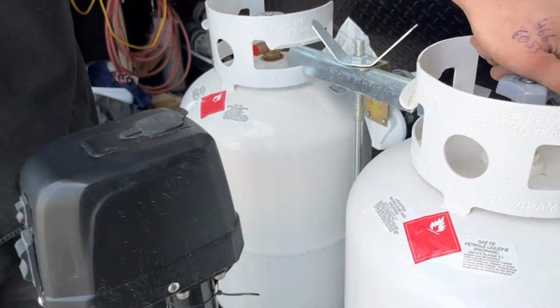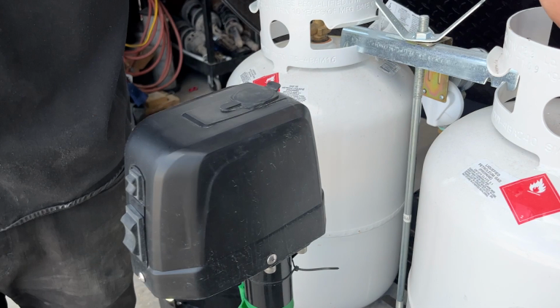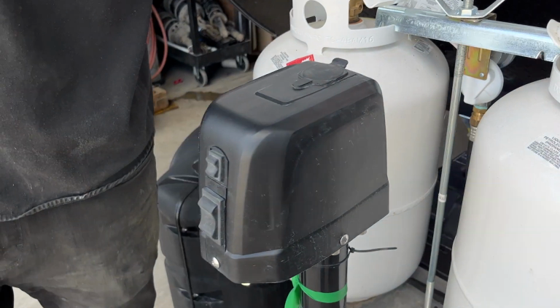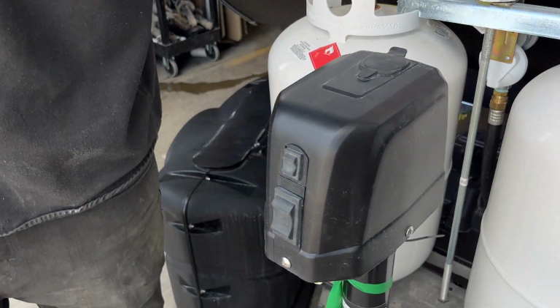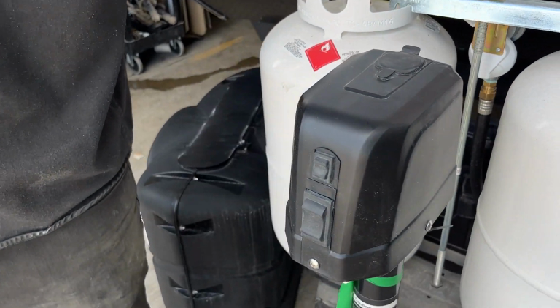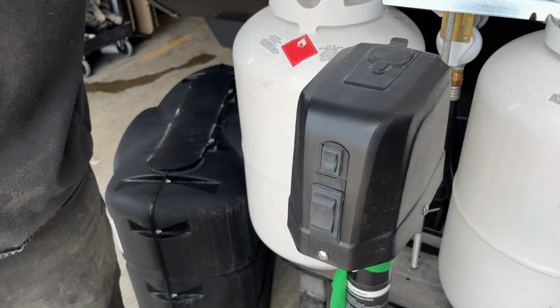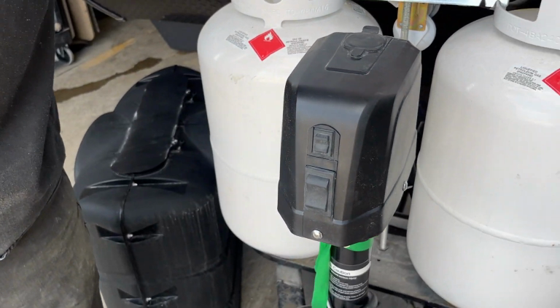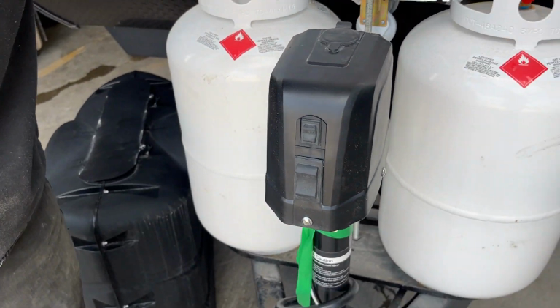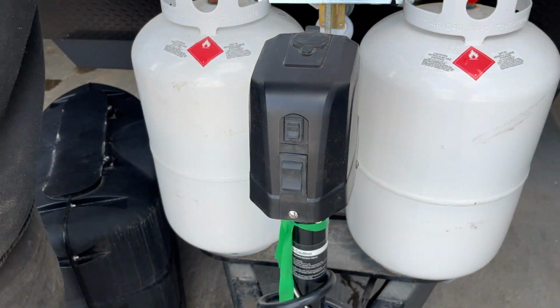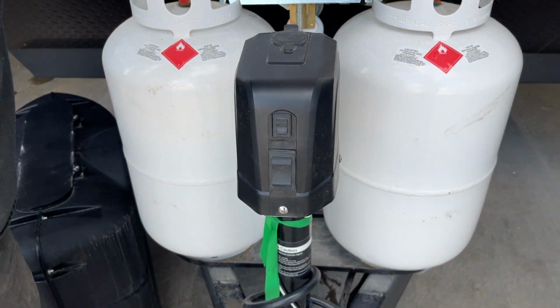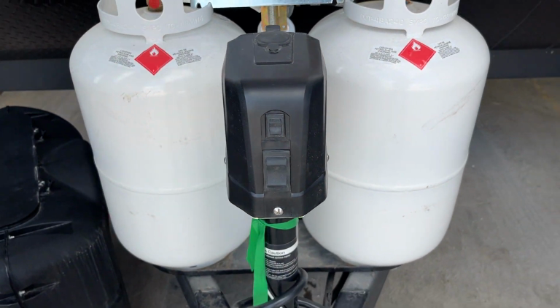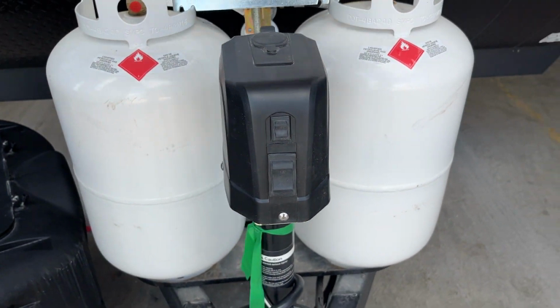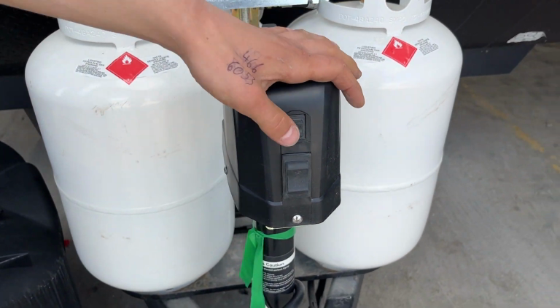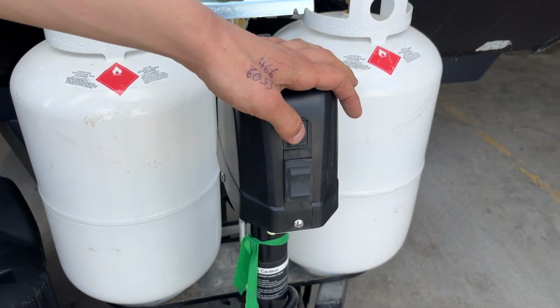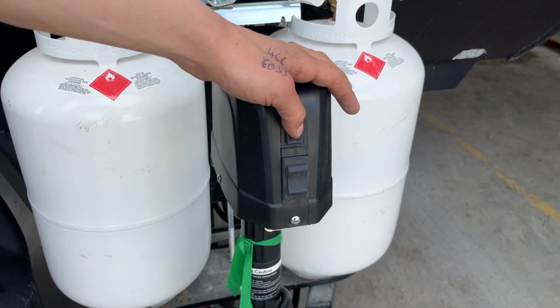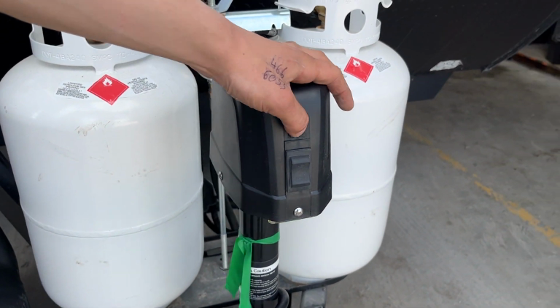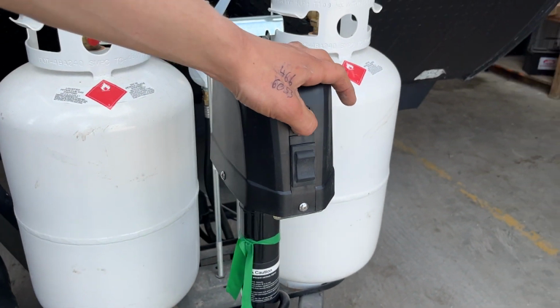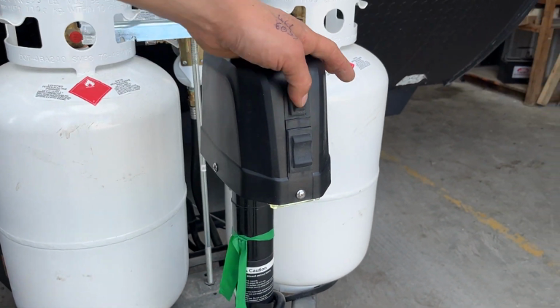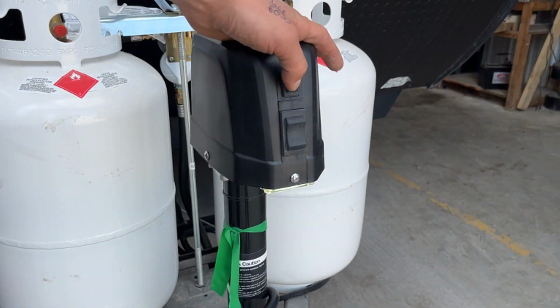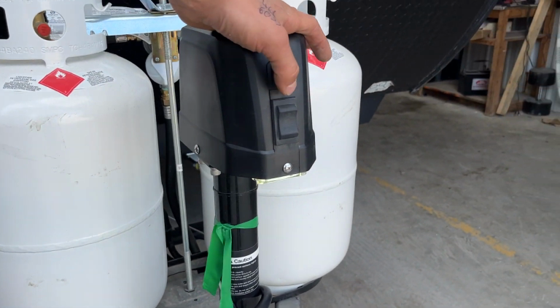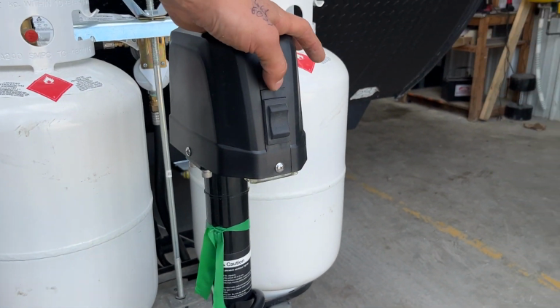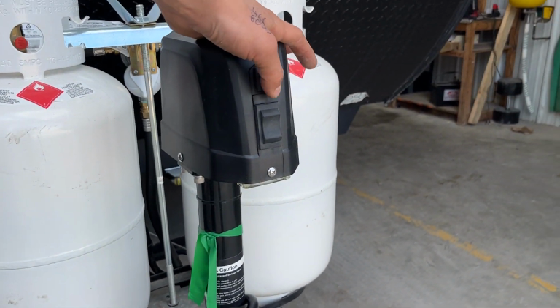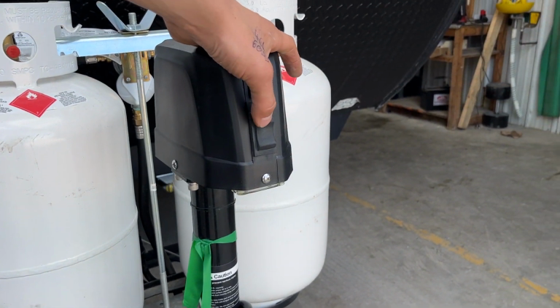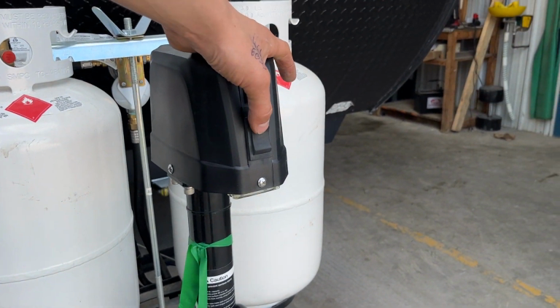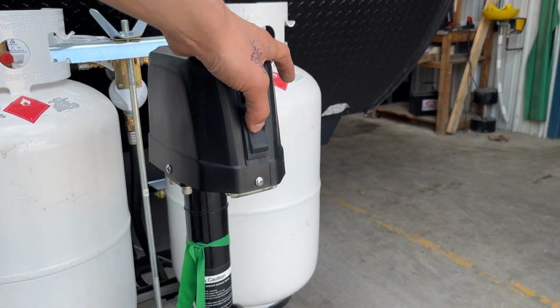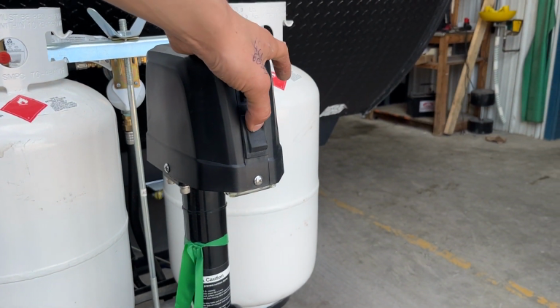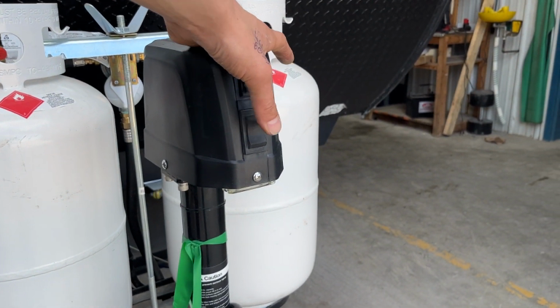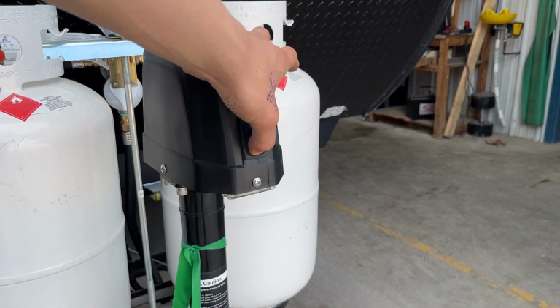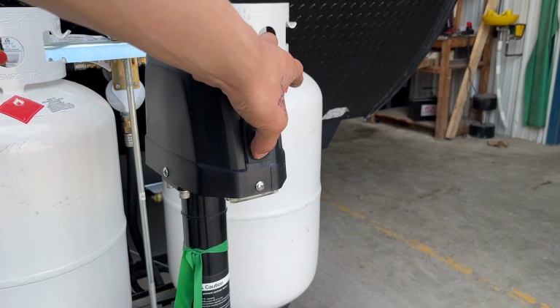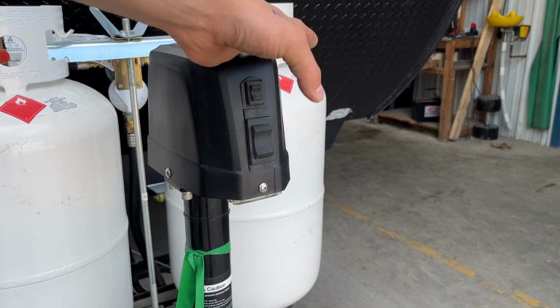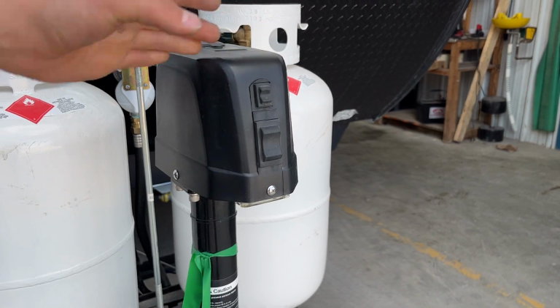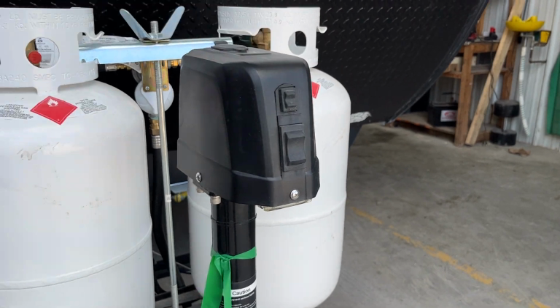In front is the power tongue jack. Right on top you get your light switch. On the bottom, up is up and down is down.